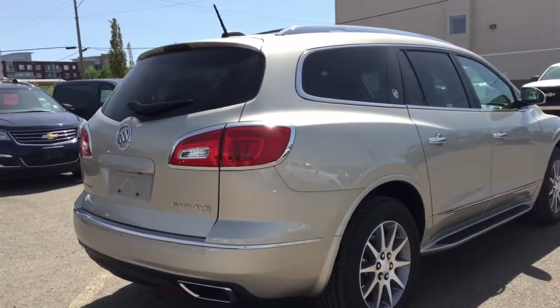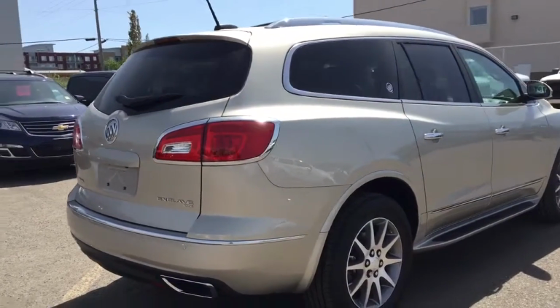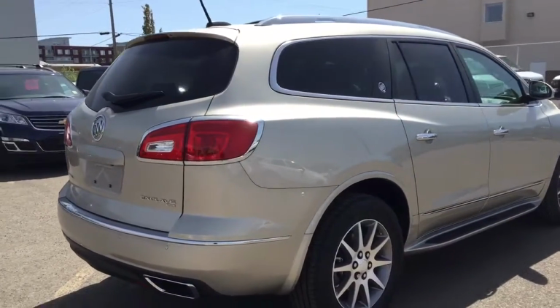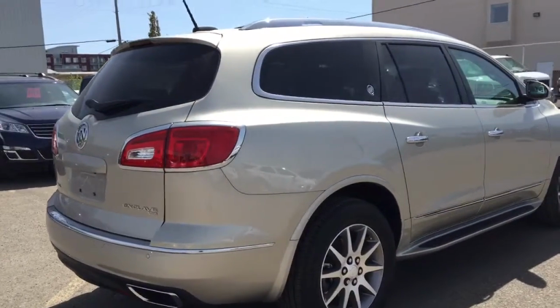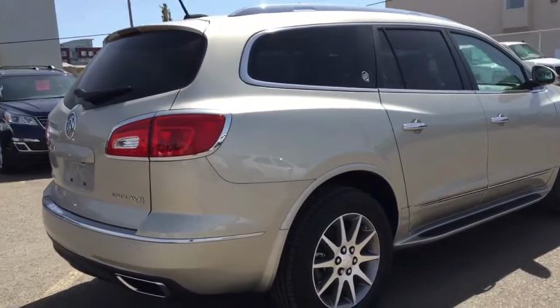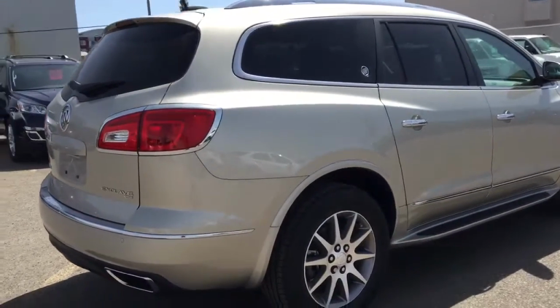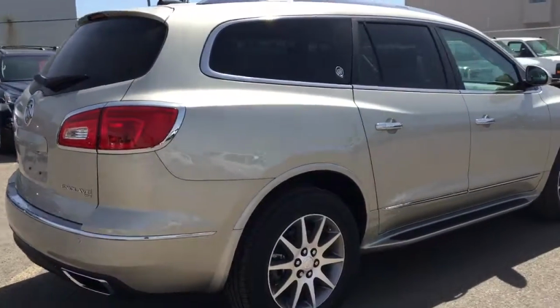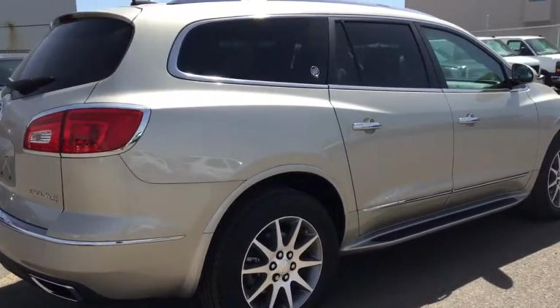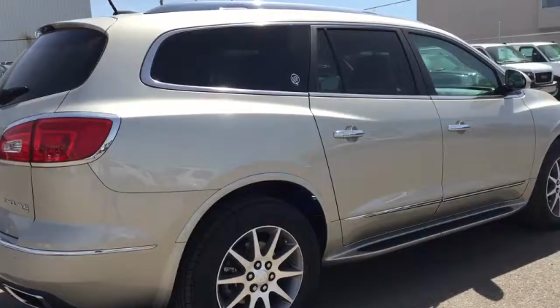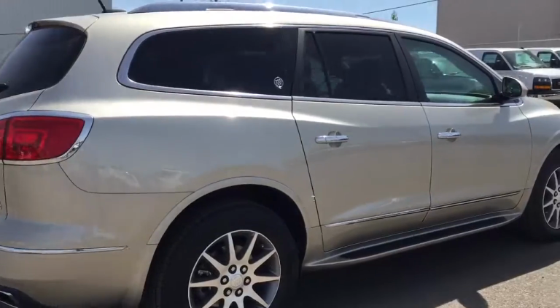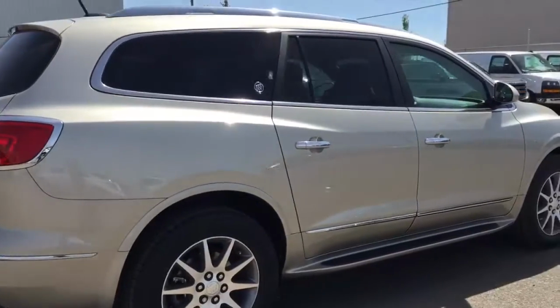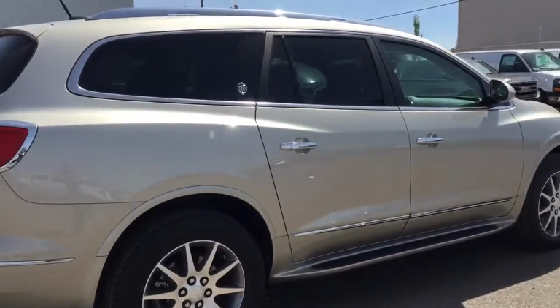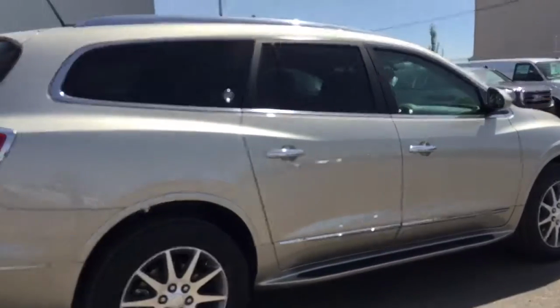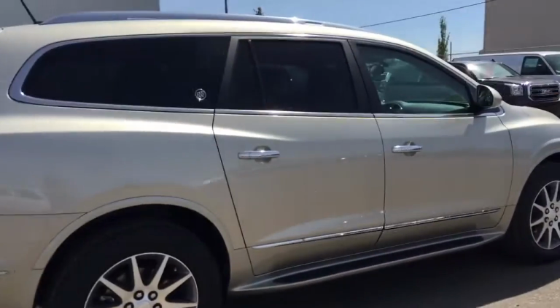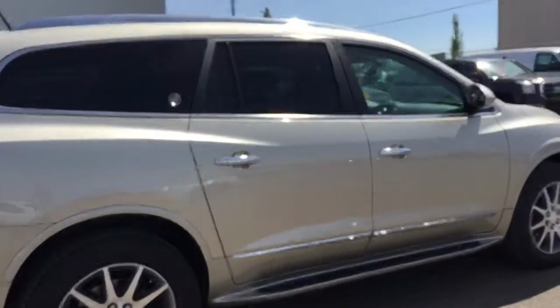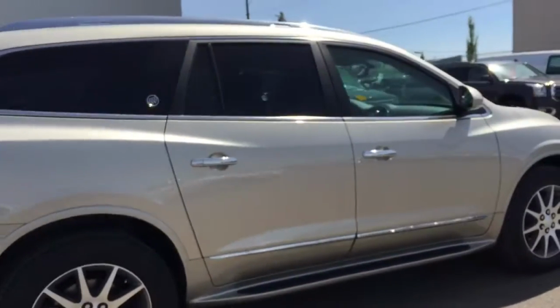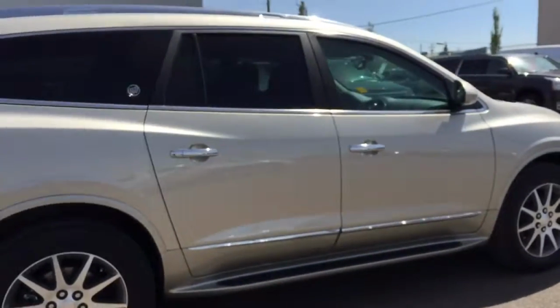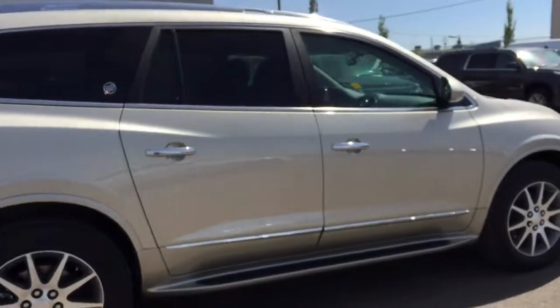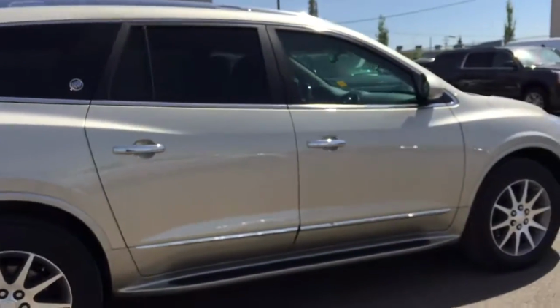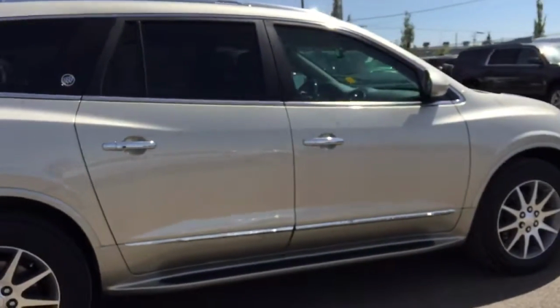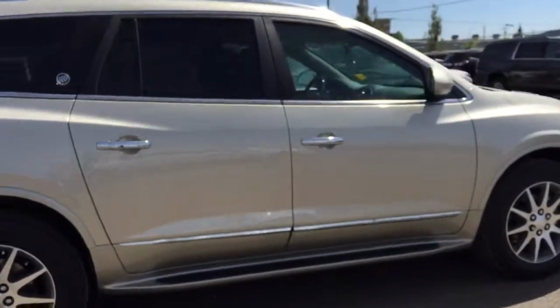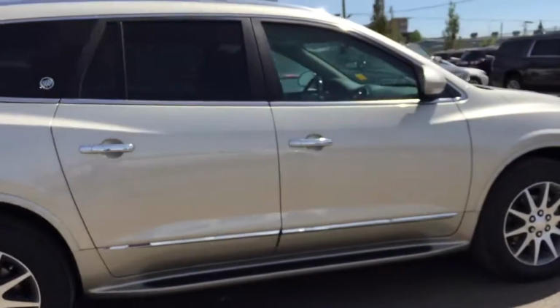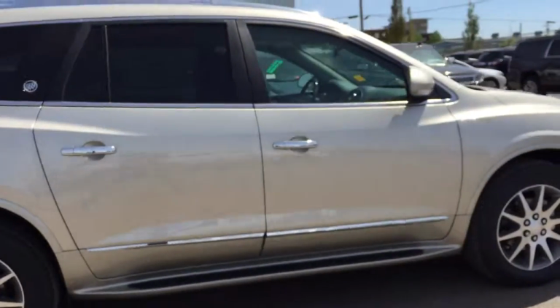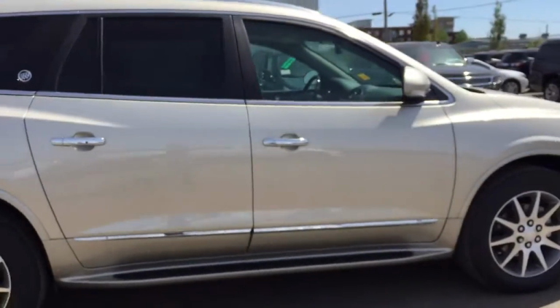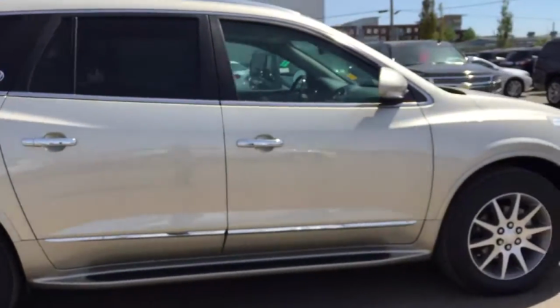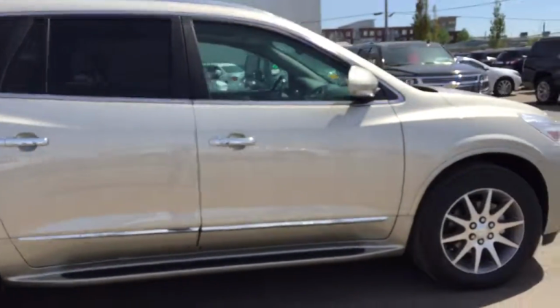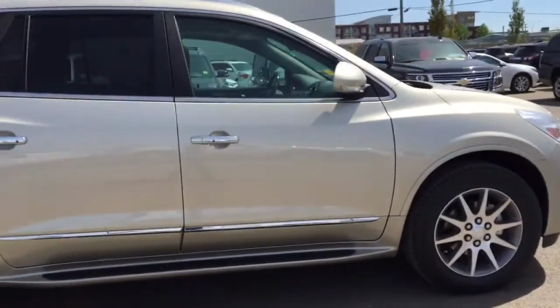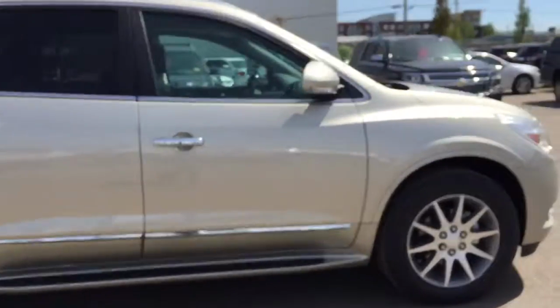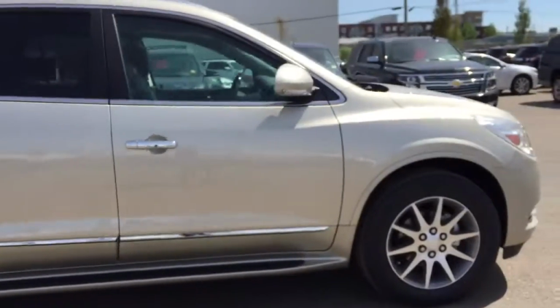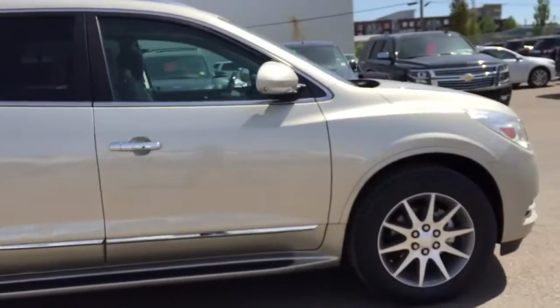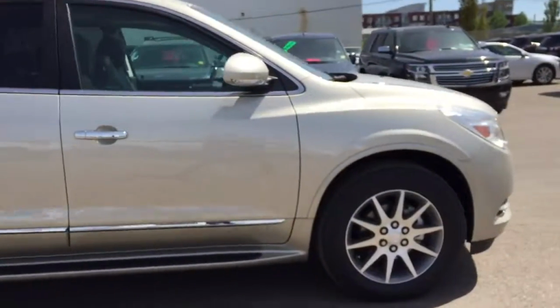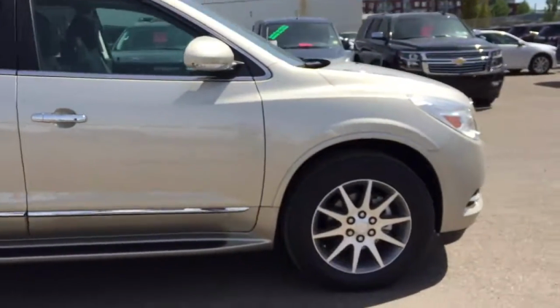This Enclave won't last long, so hurry in or give us a call at Davis Chevrolet to book your test drive today.